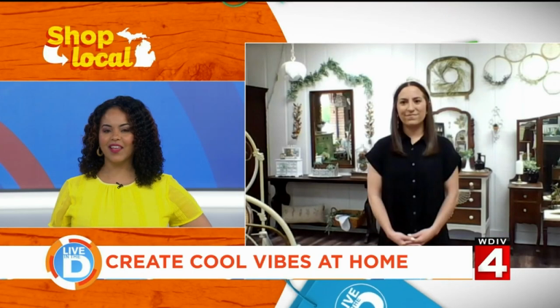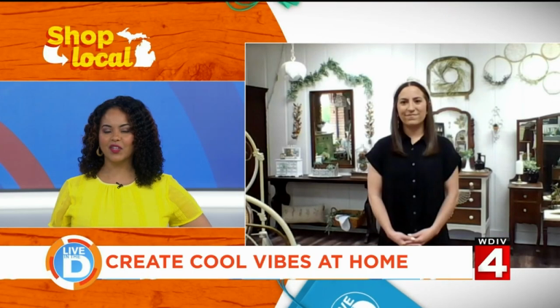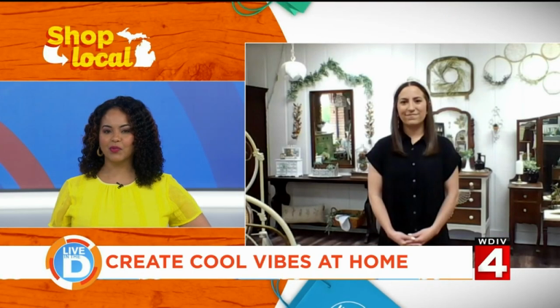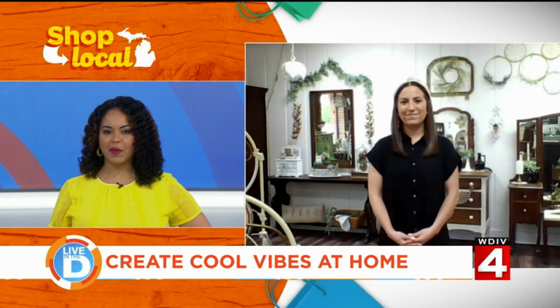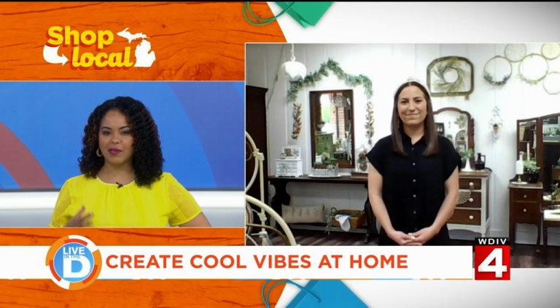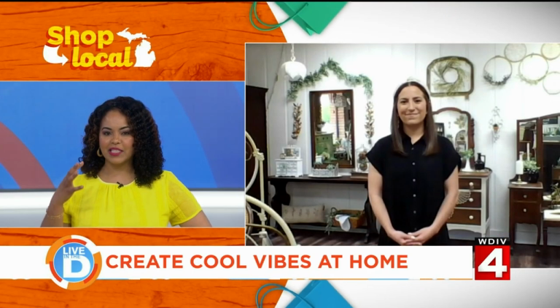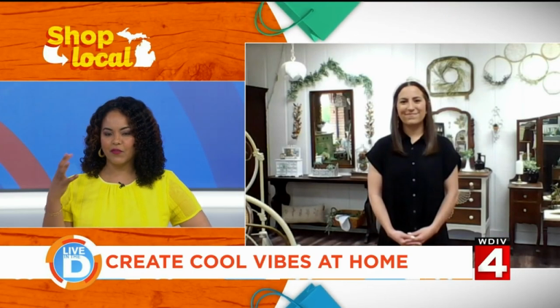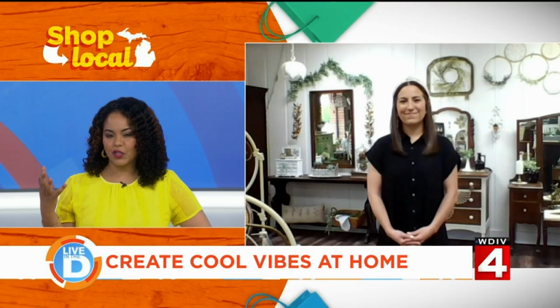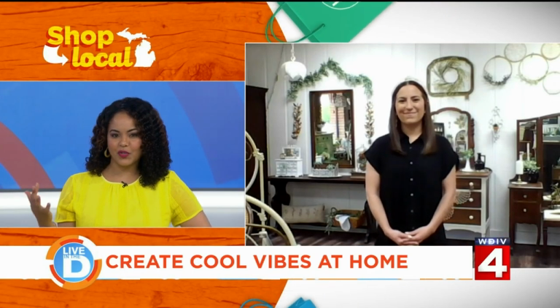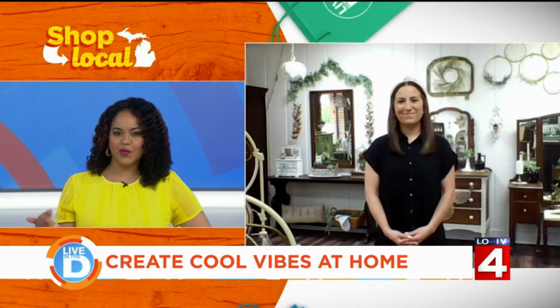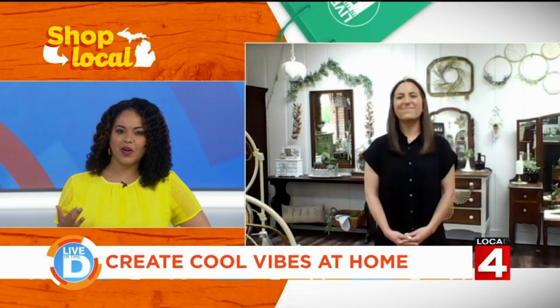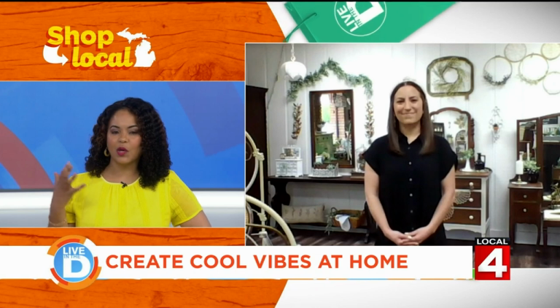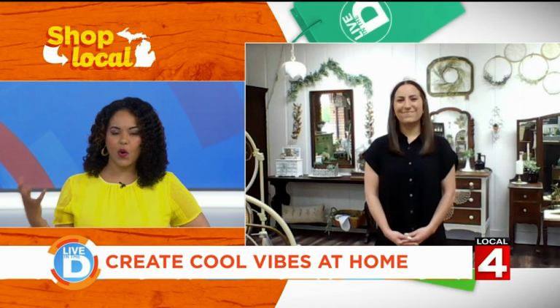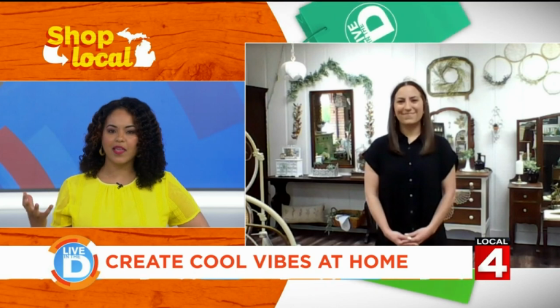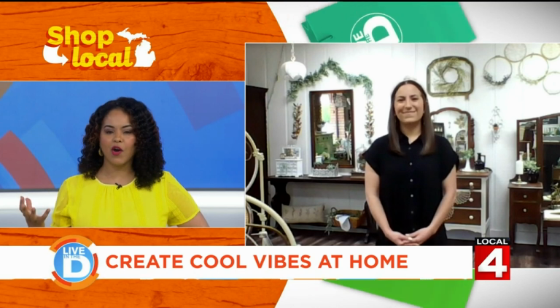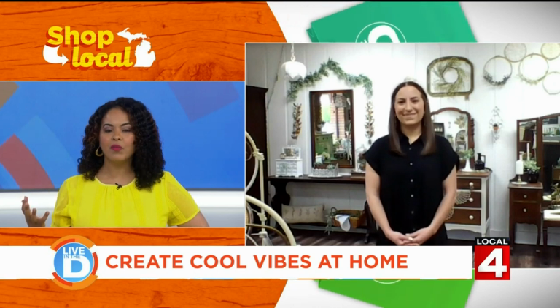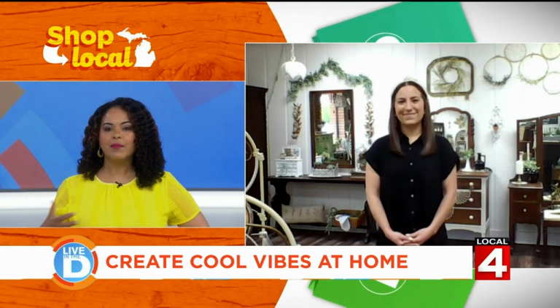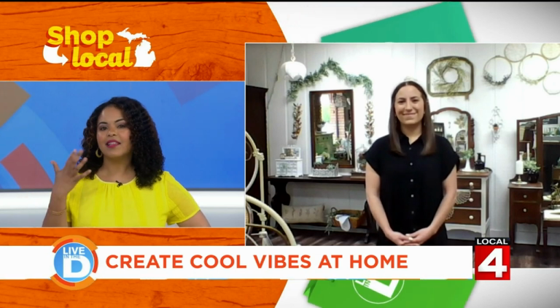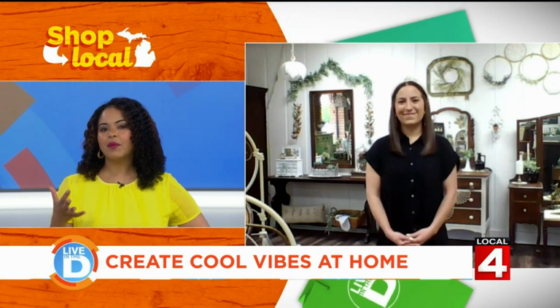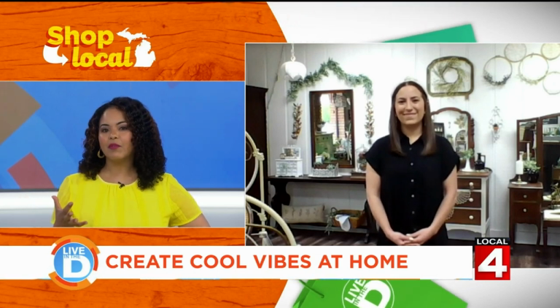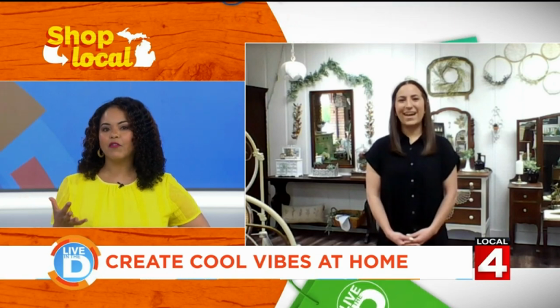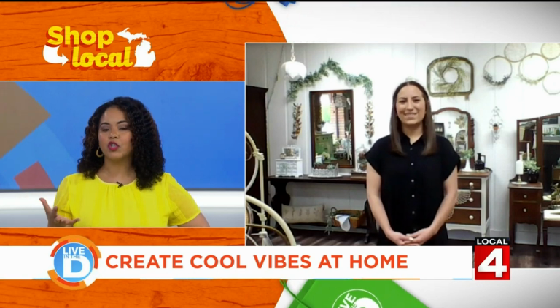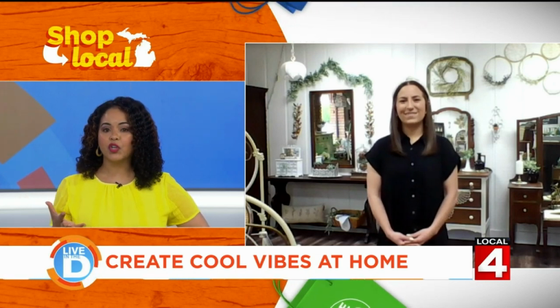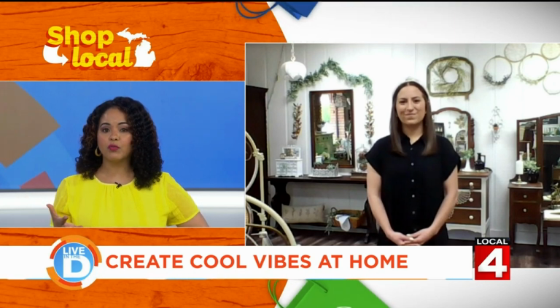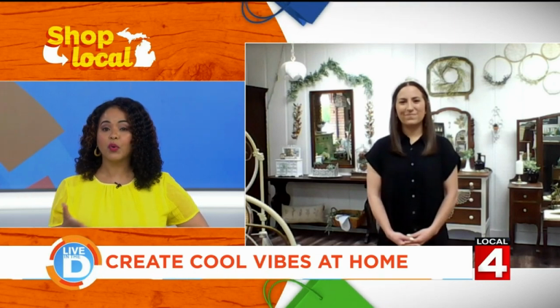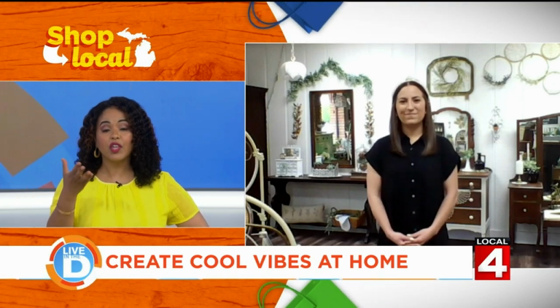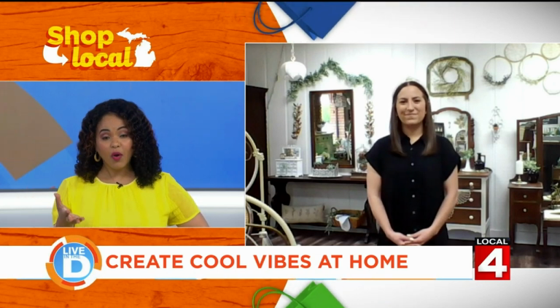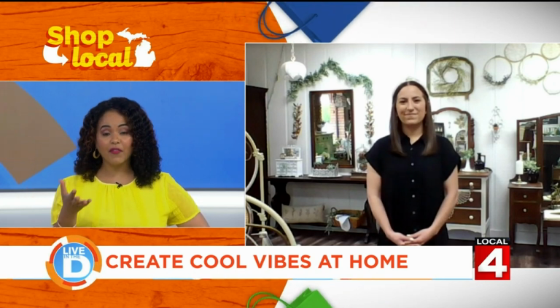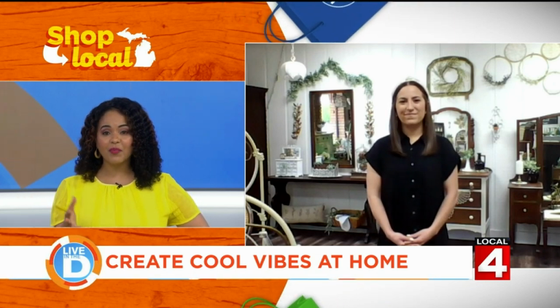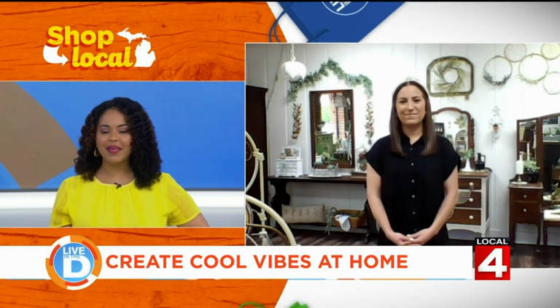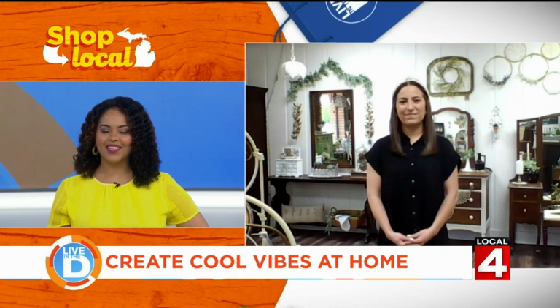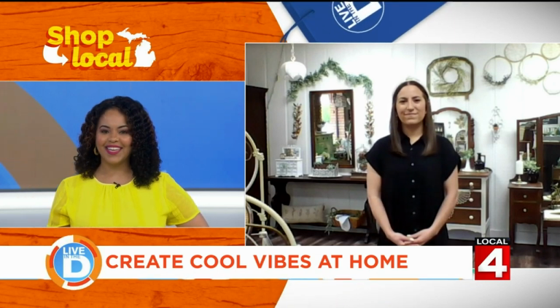I love a good story behind a piece of furniture or decor in the home. Tell us about some of the furniture and home decor that you offer and what makes it unique.